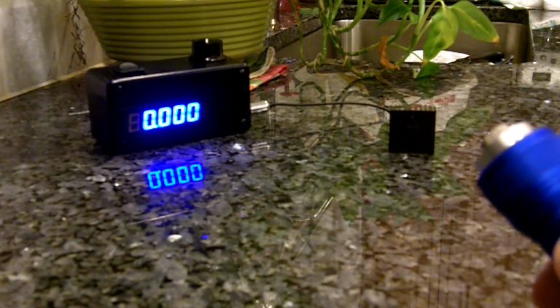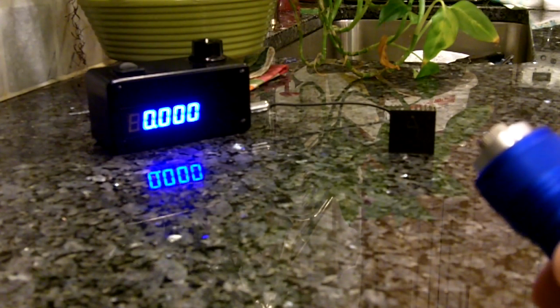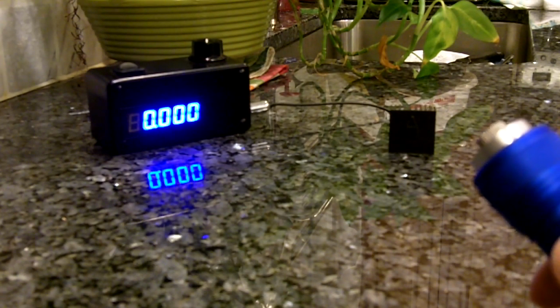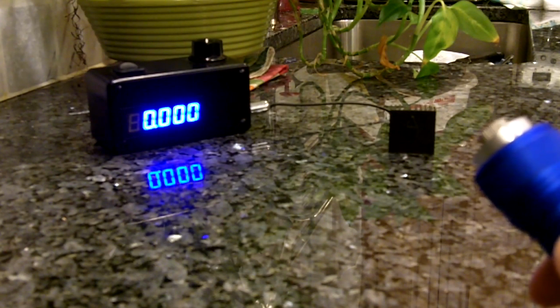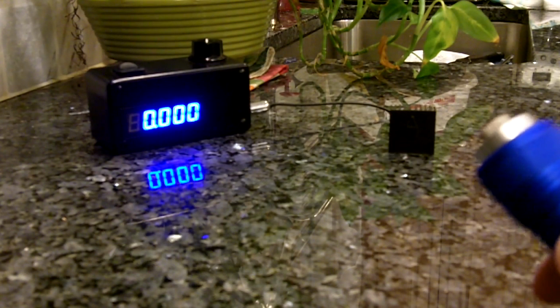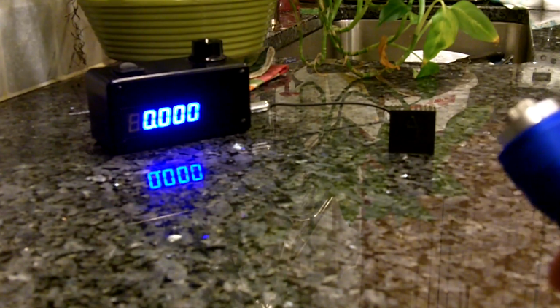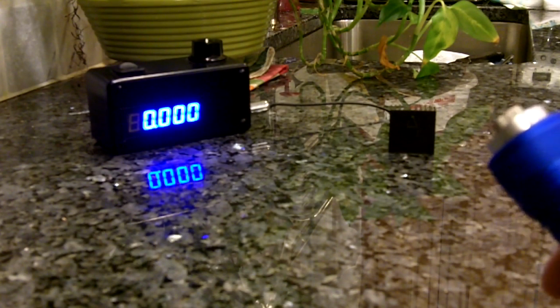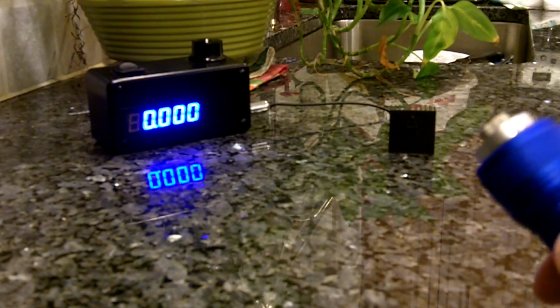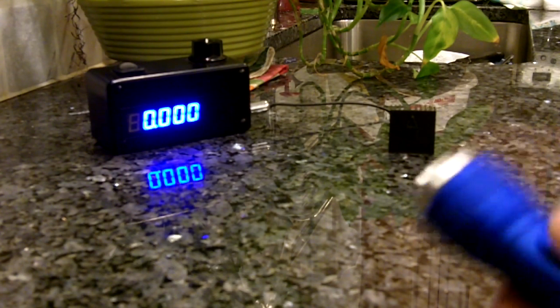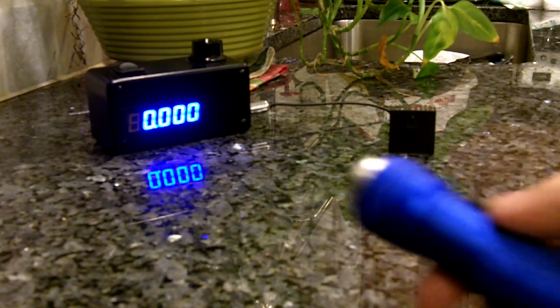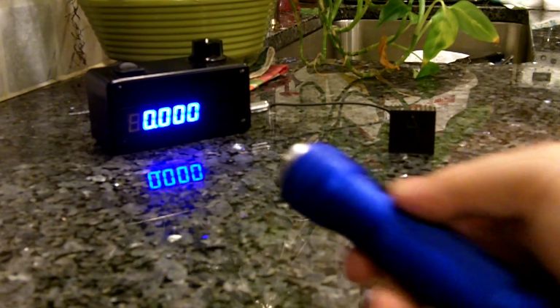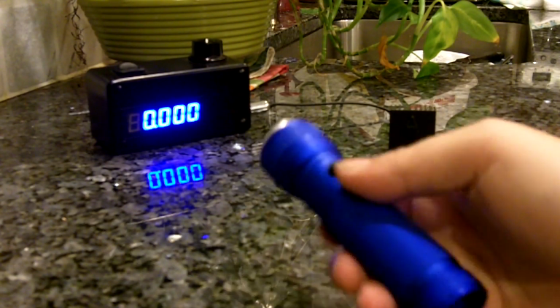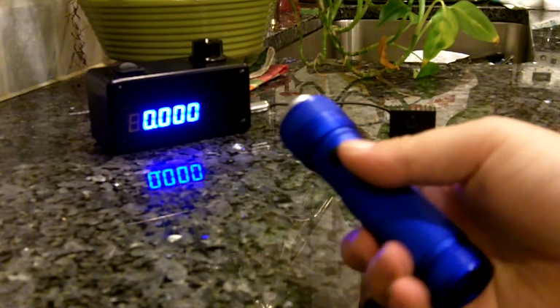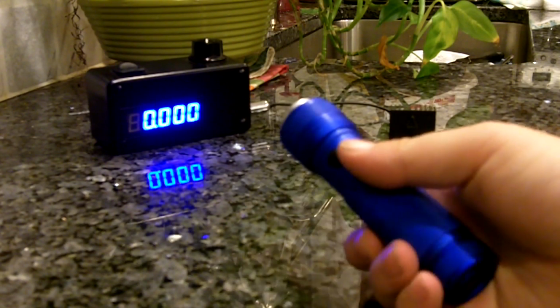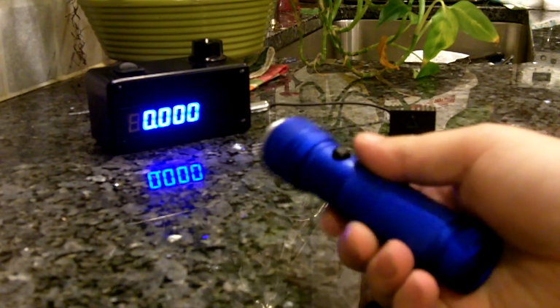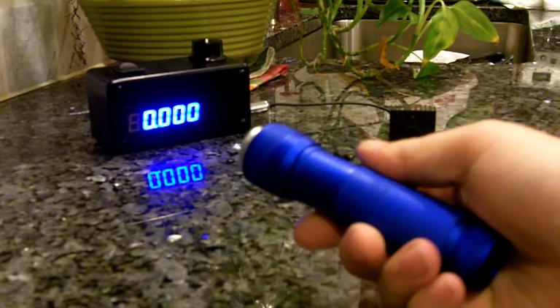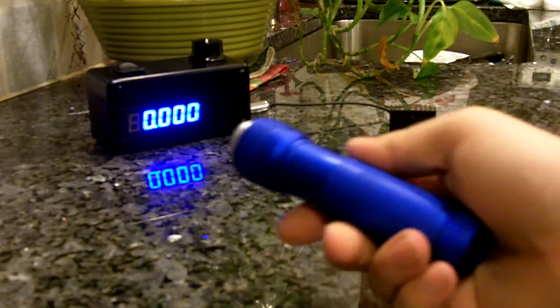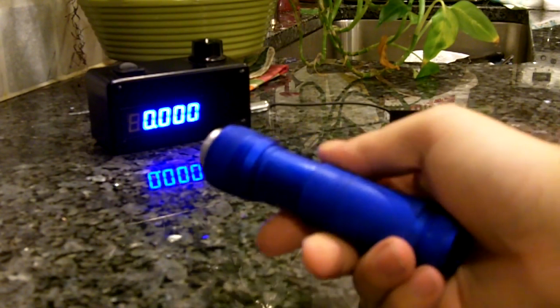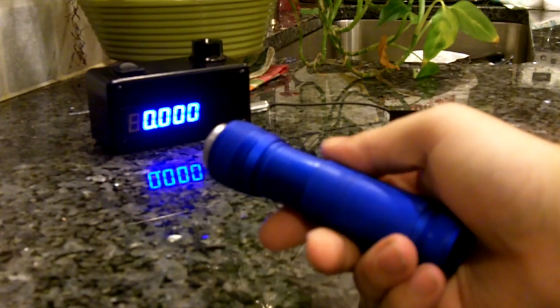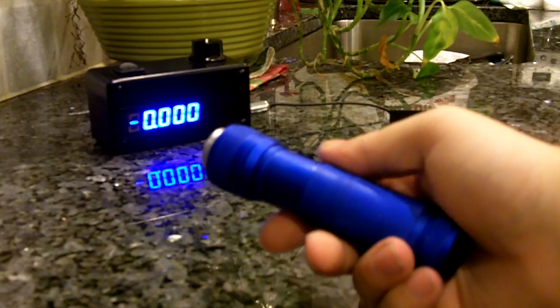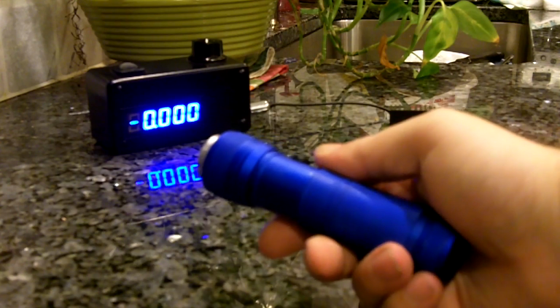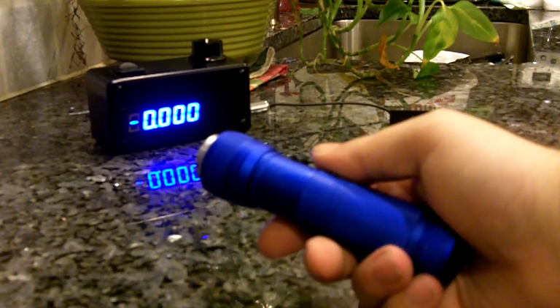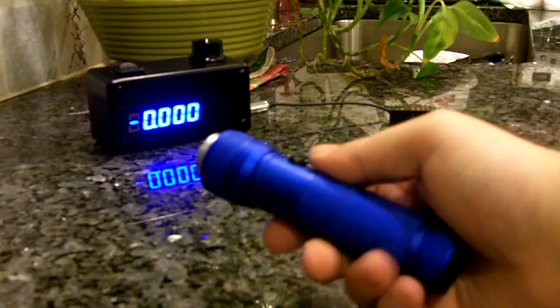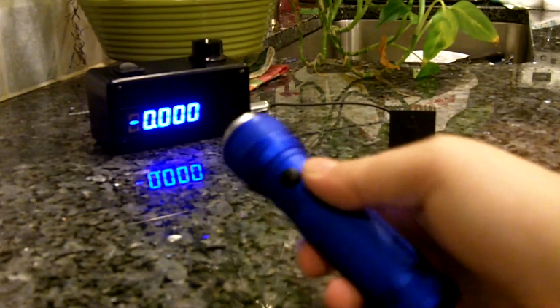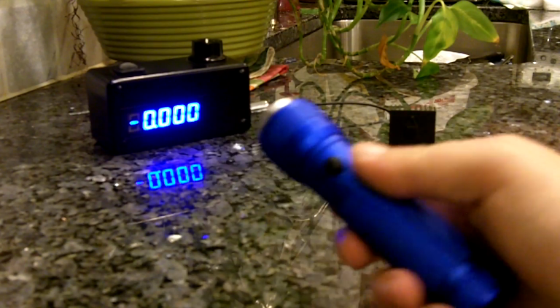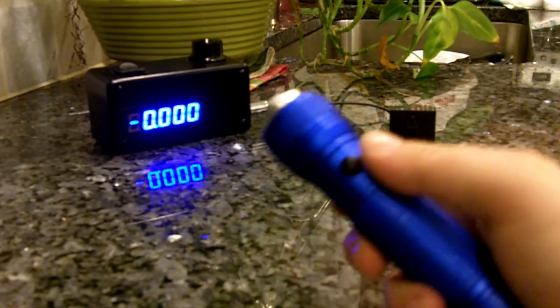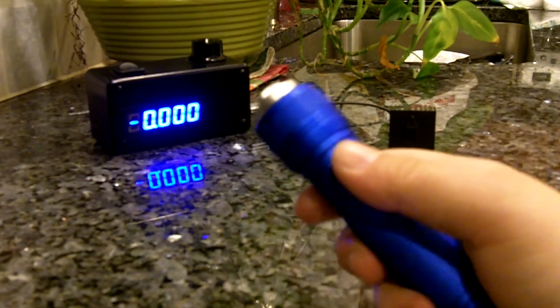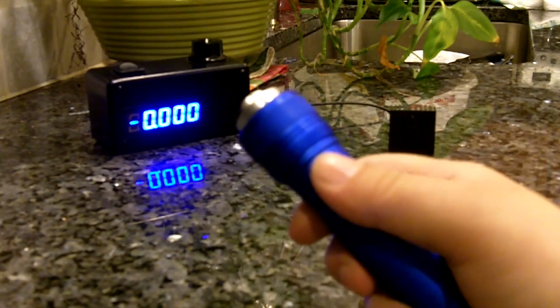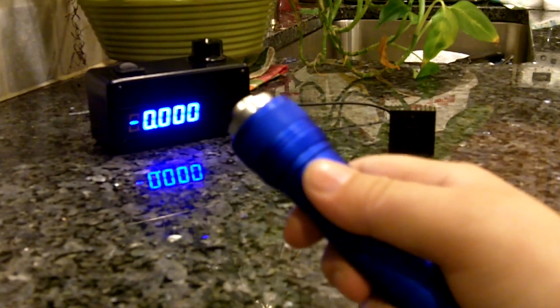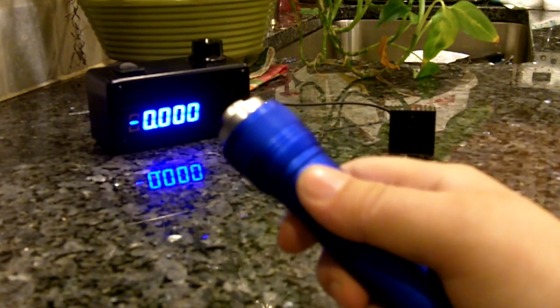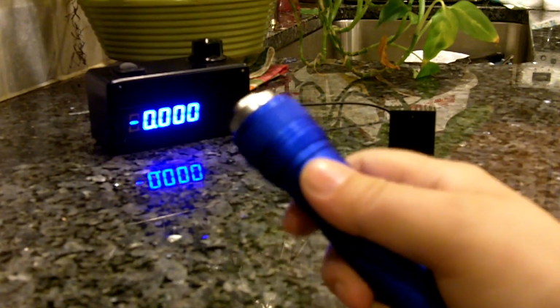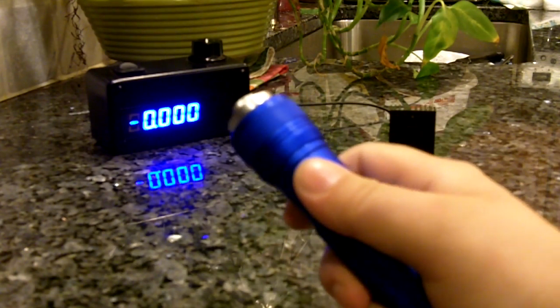Alright guys, I just finished putting it in a simple hot light.